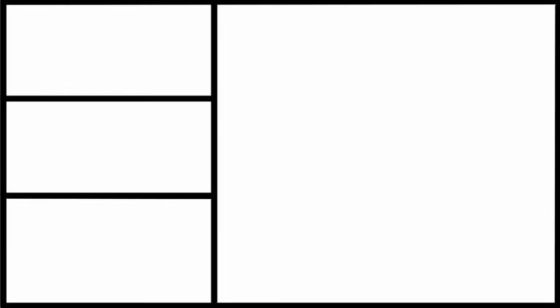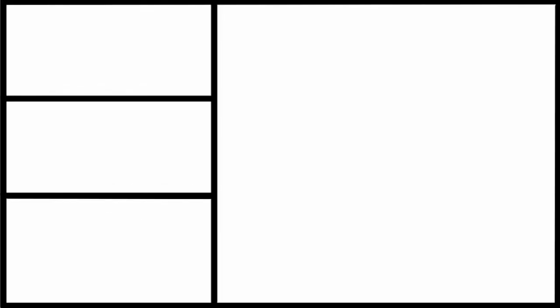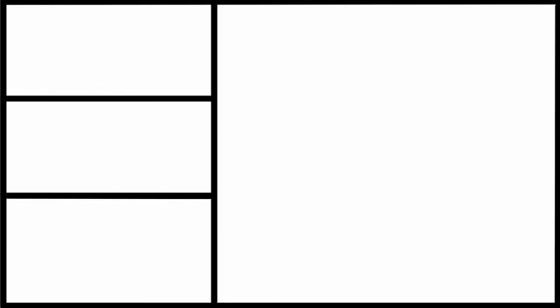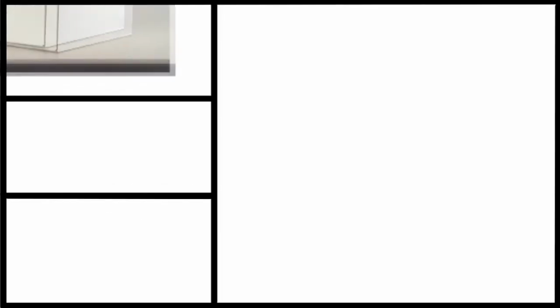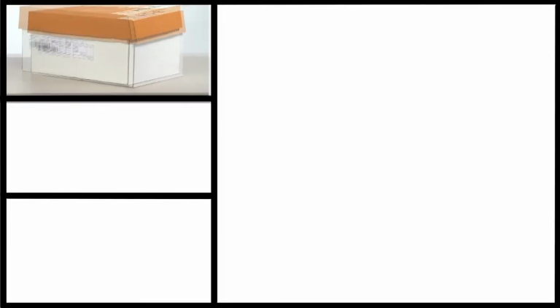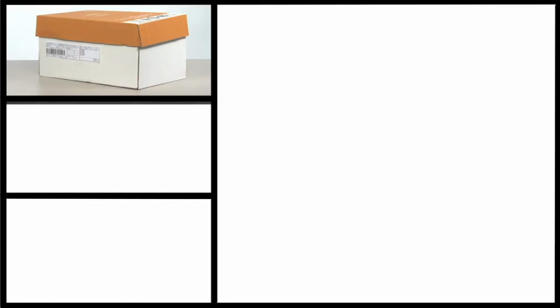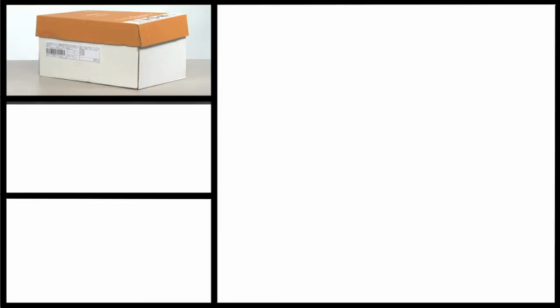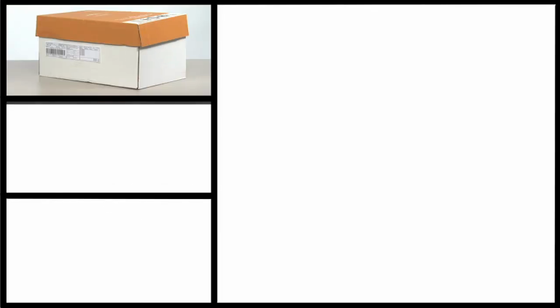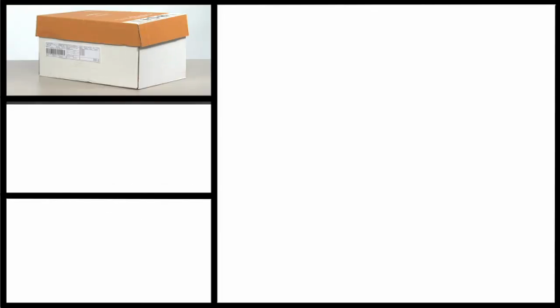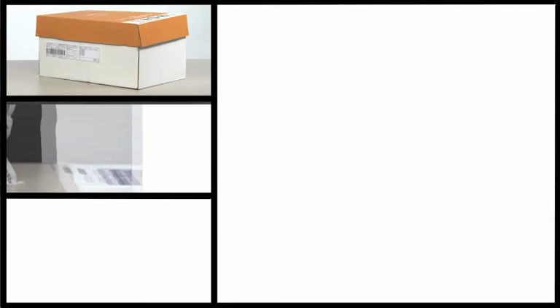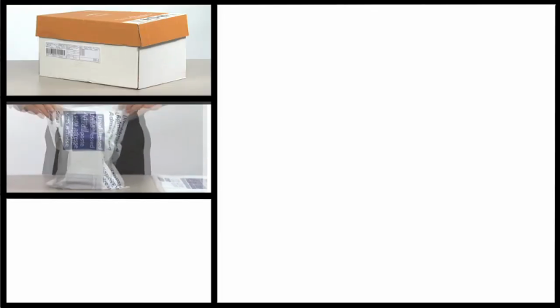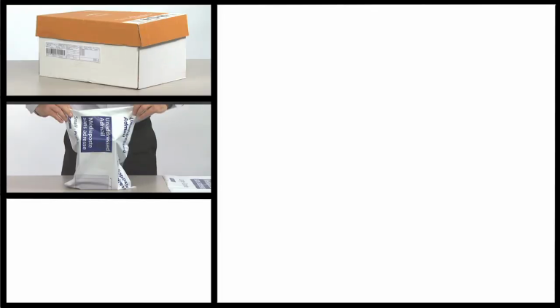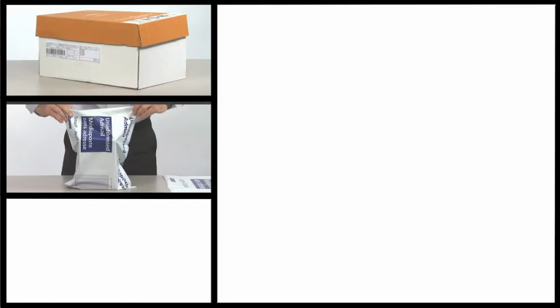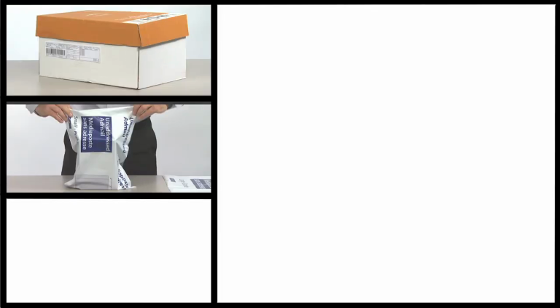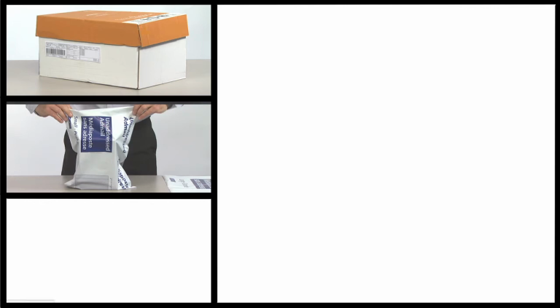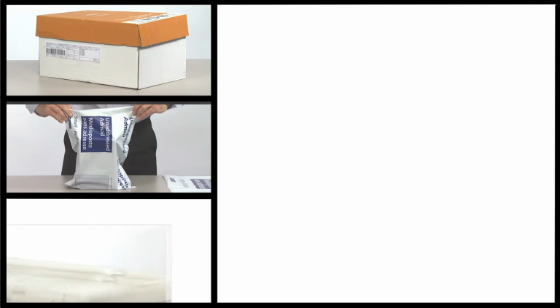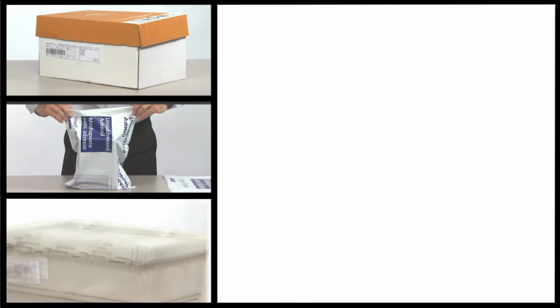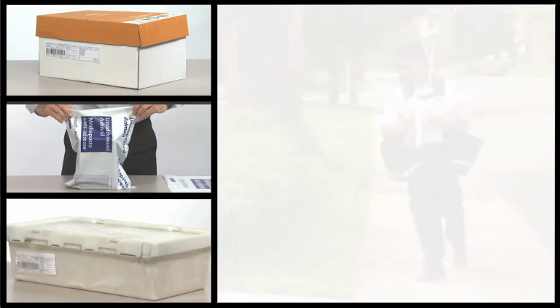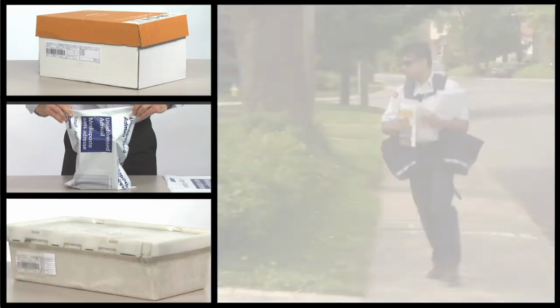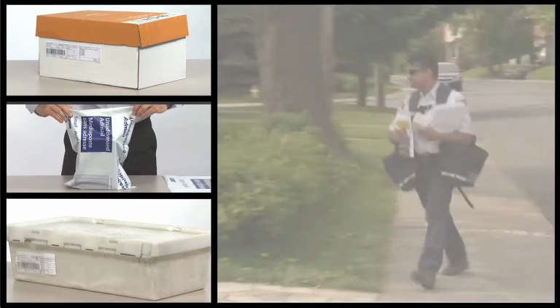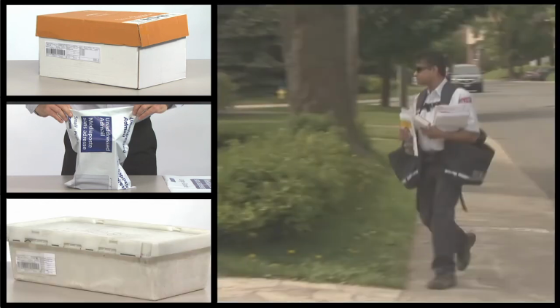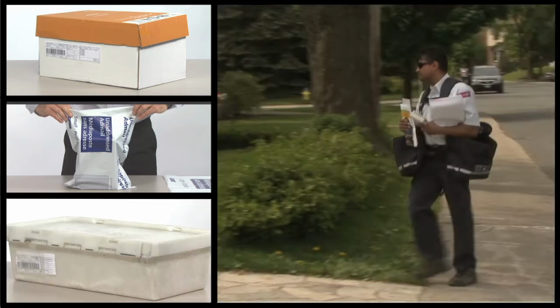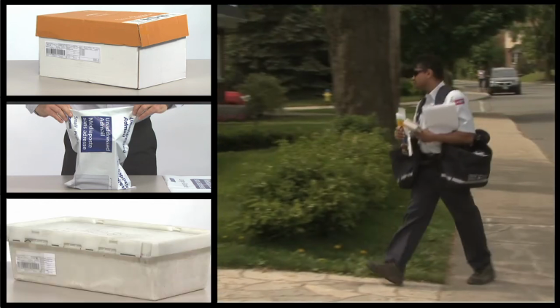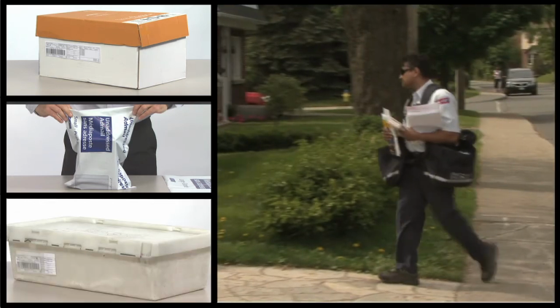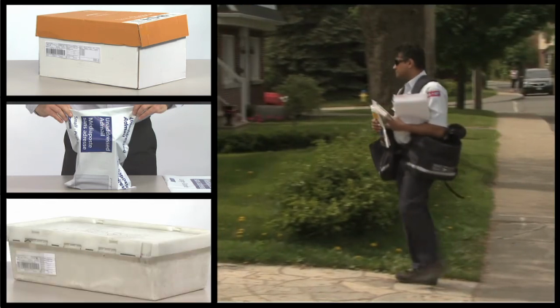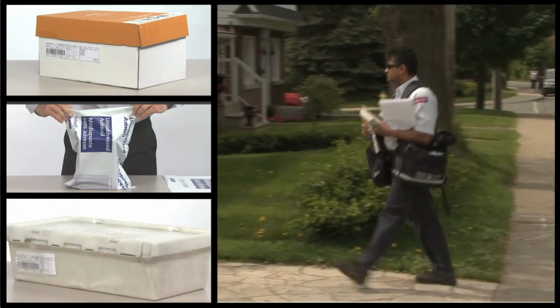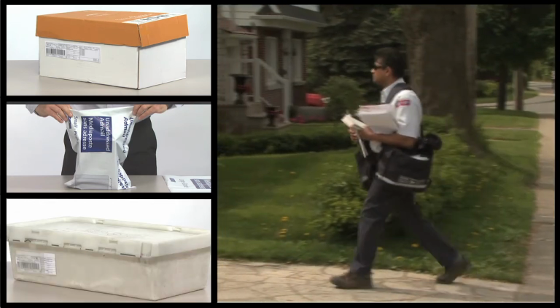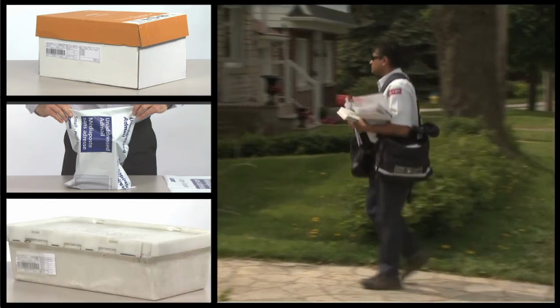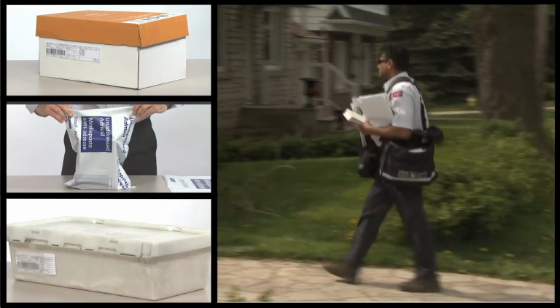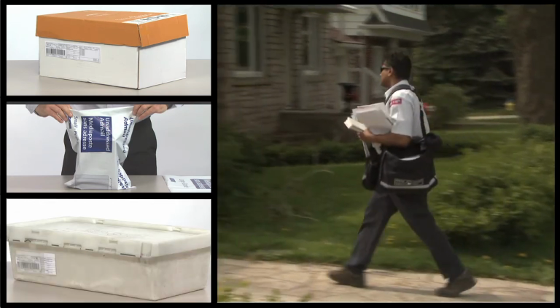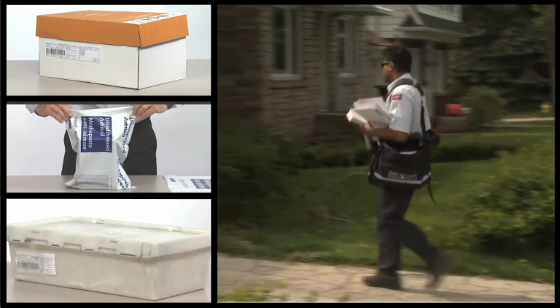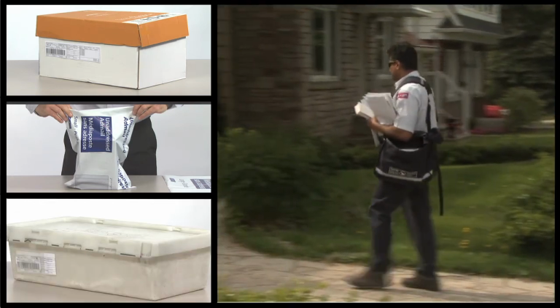And that's it. Deposit your containers at Canada Post and leave the rest to us.